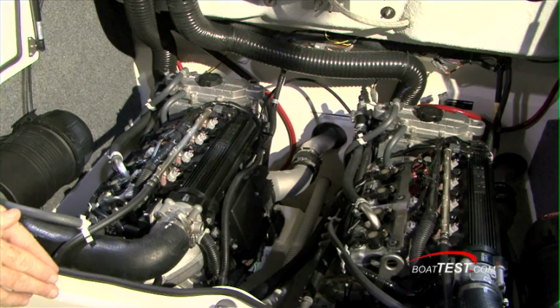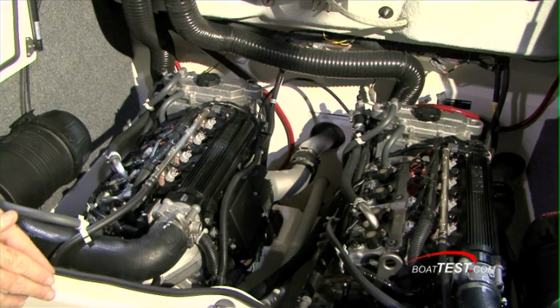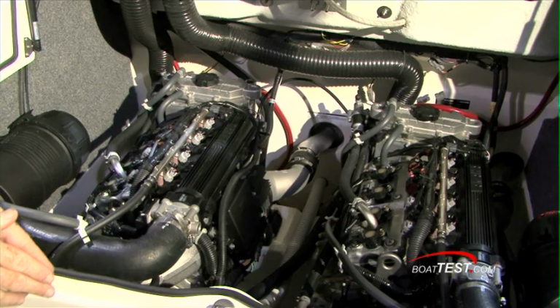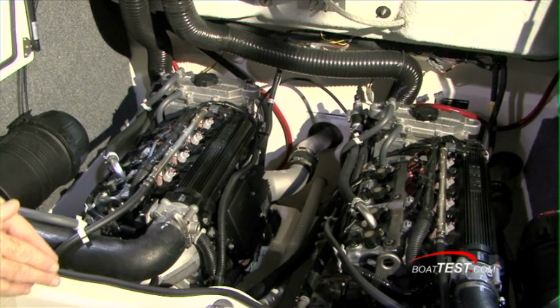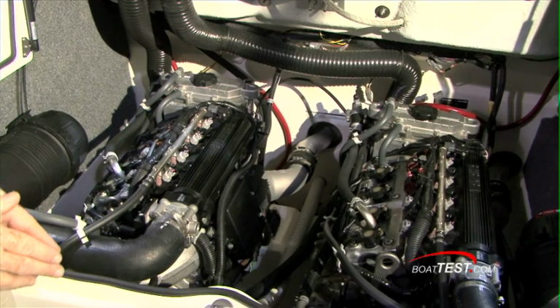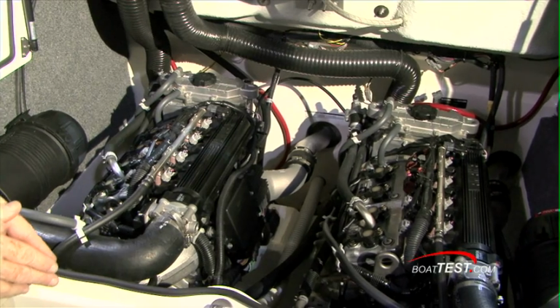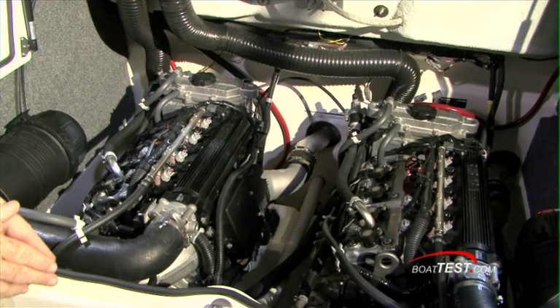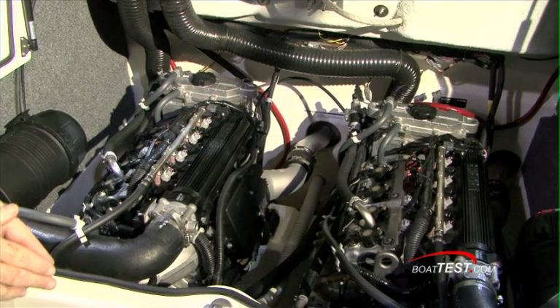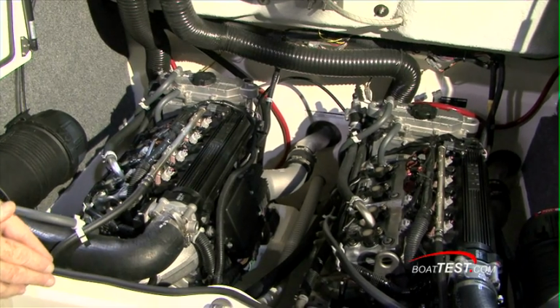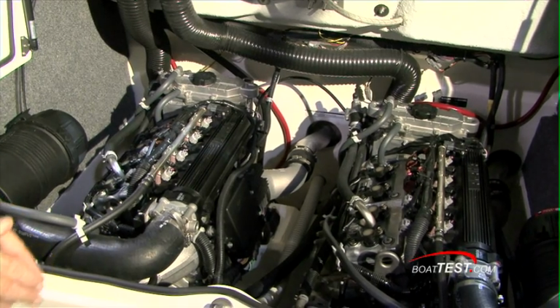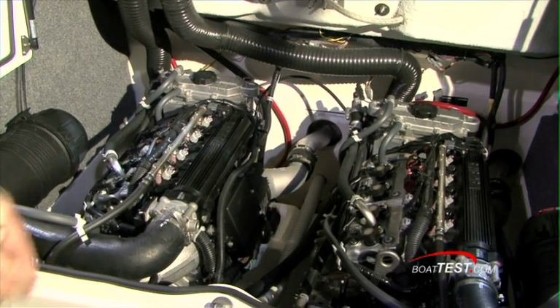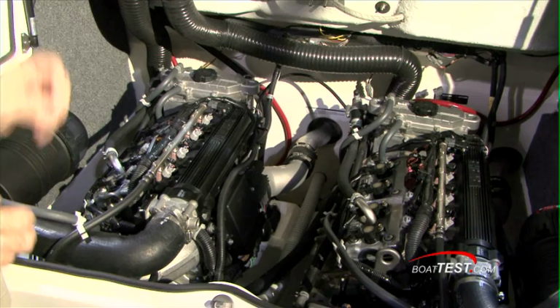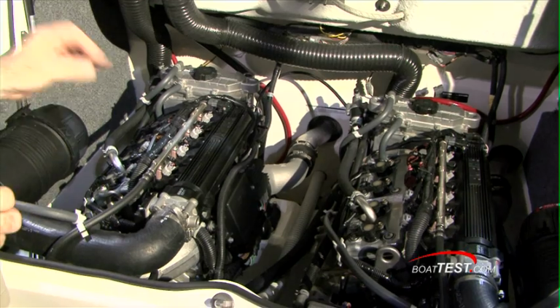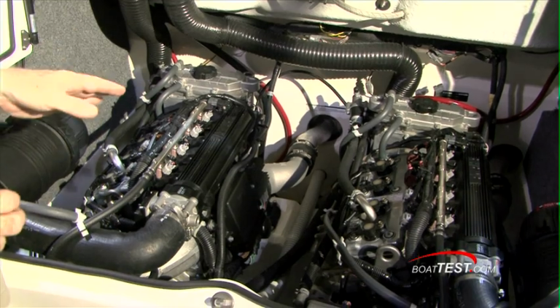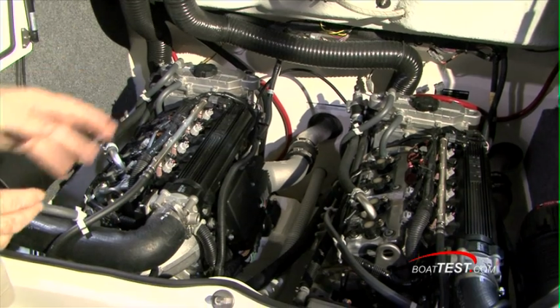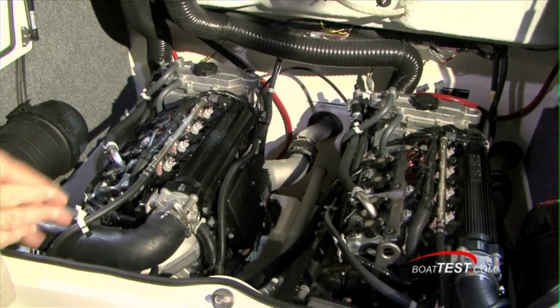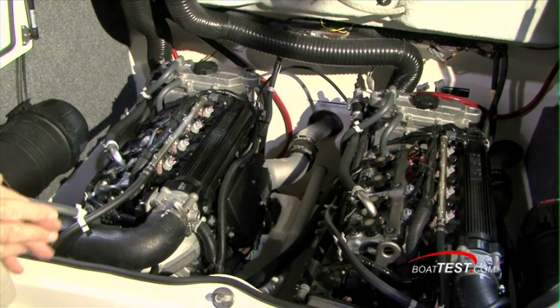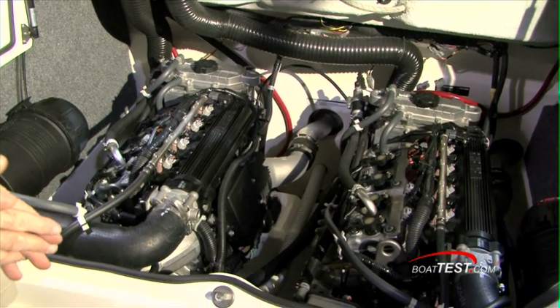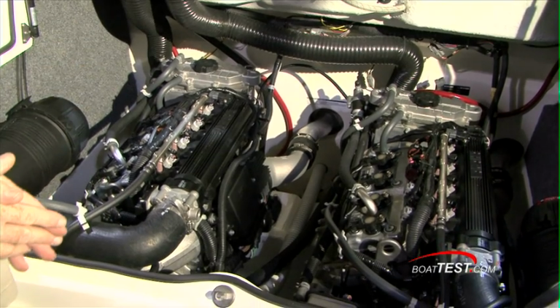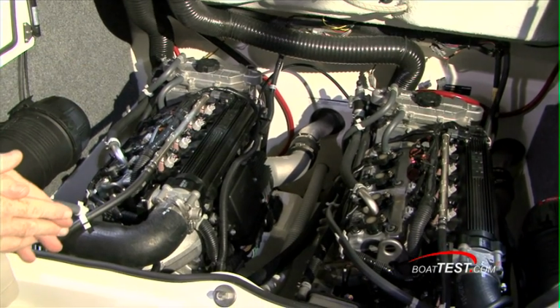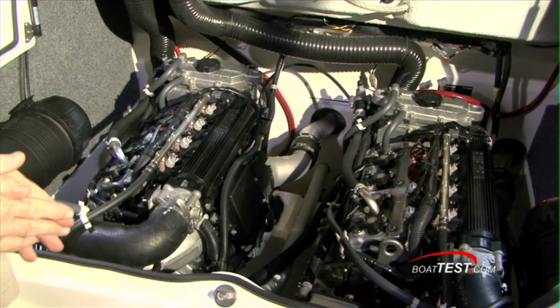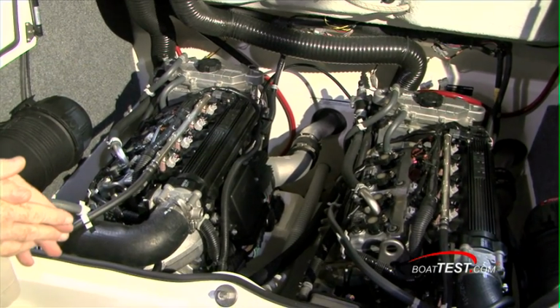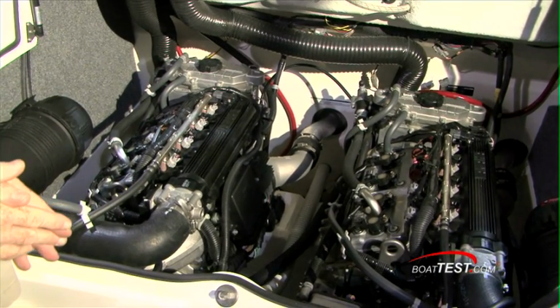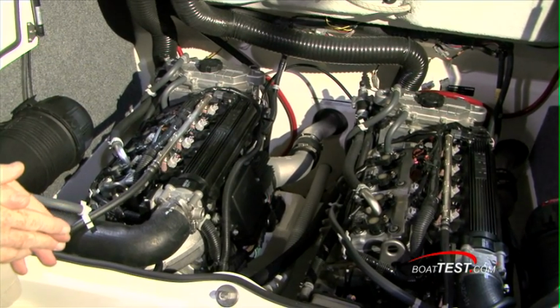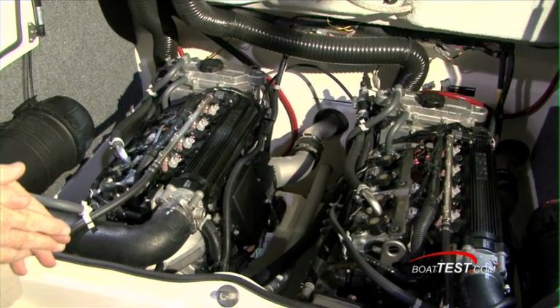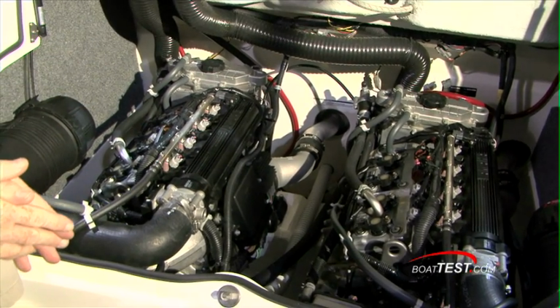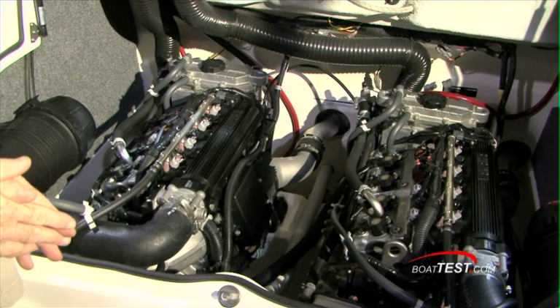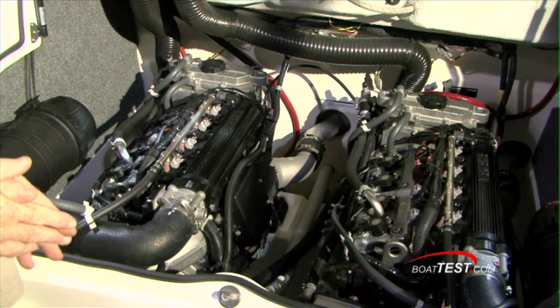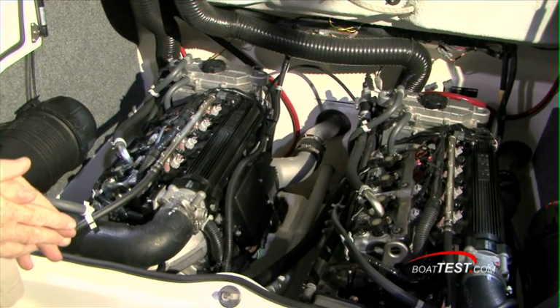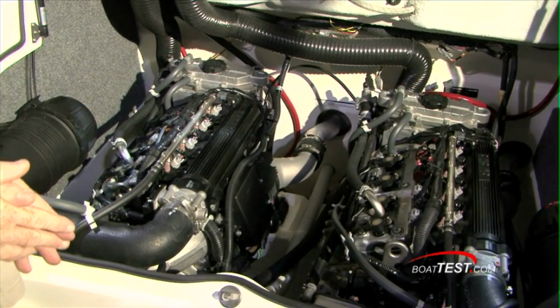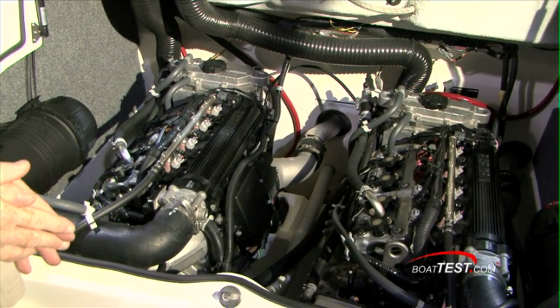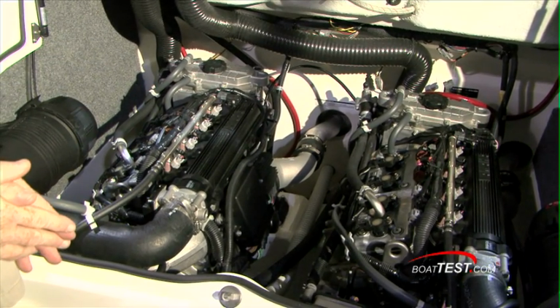At the heart of the SX210, a pair of 1052cc 4-cylinder 4-stroke Yamaha engines.